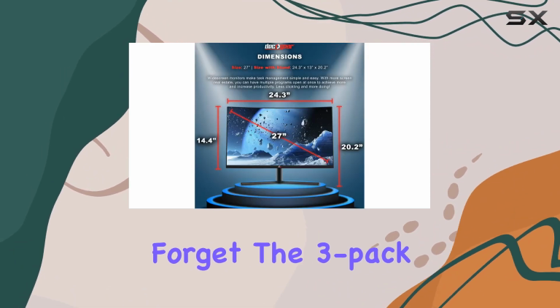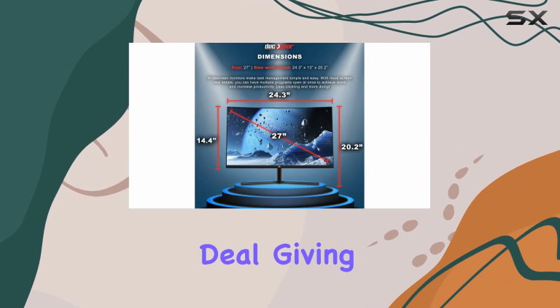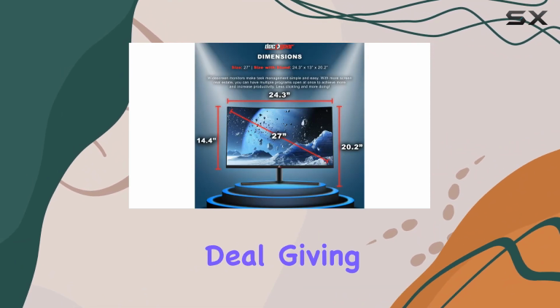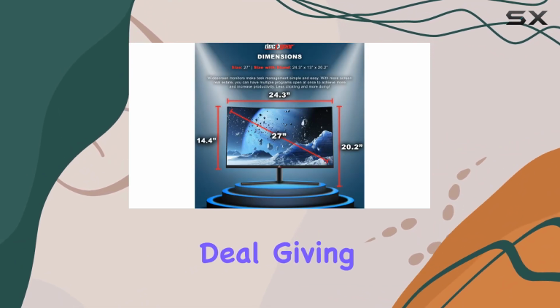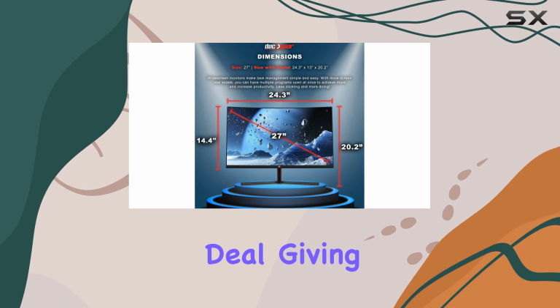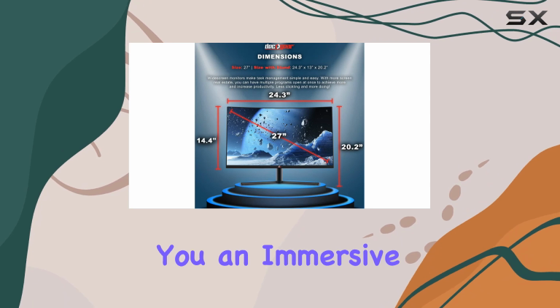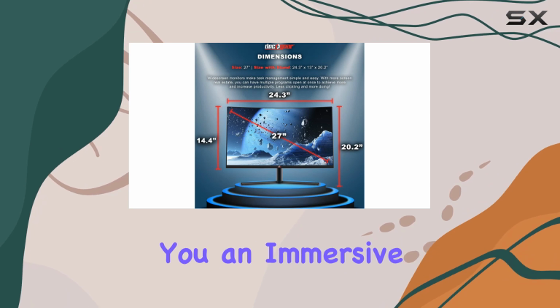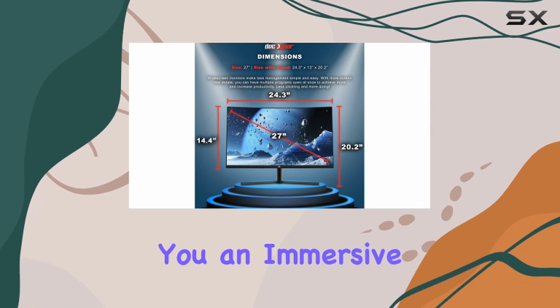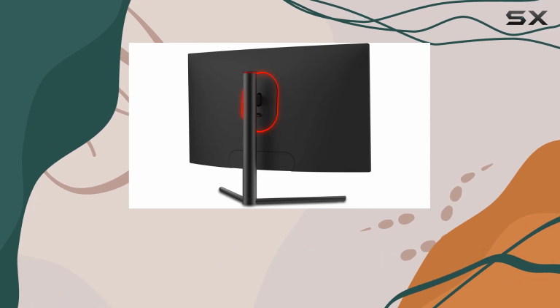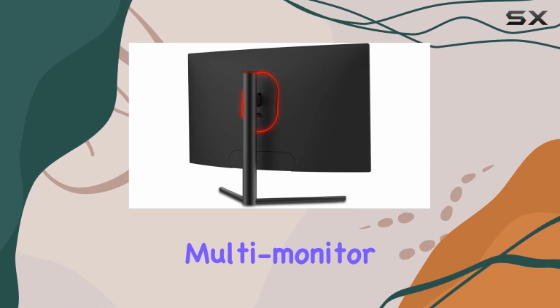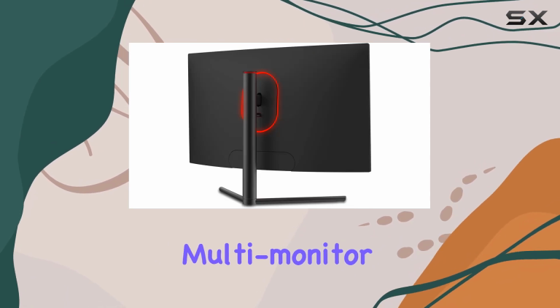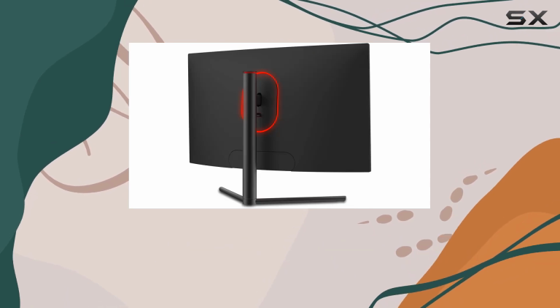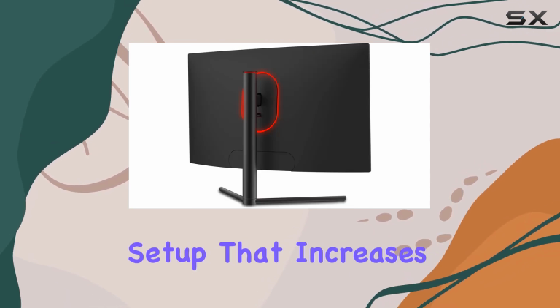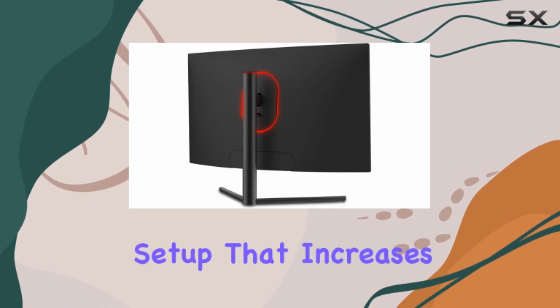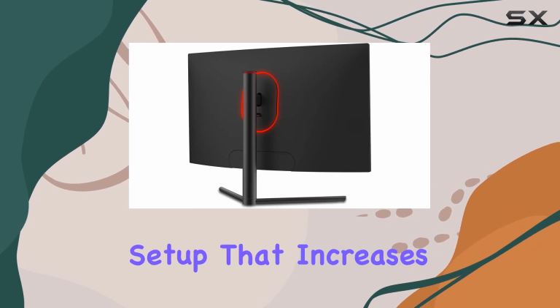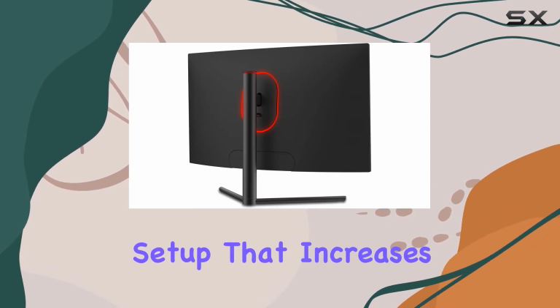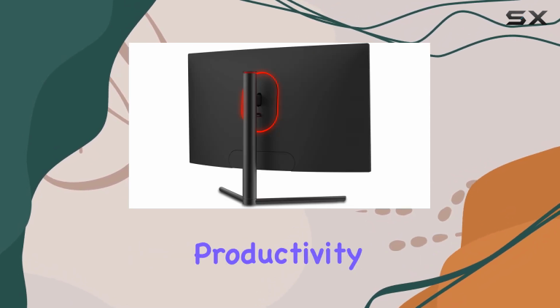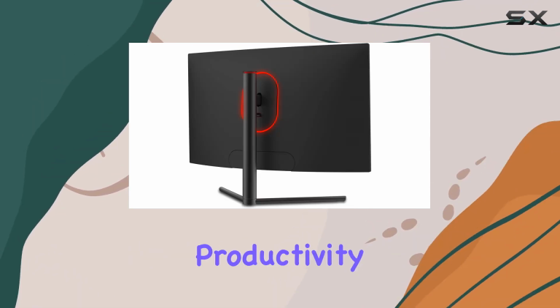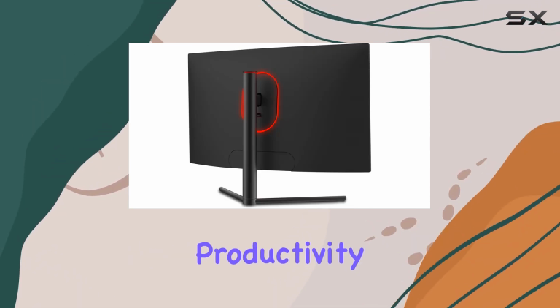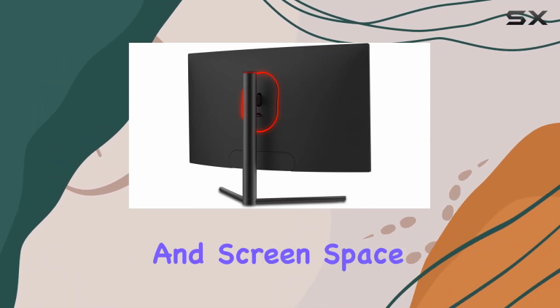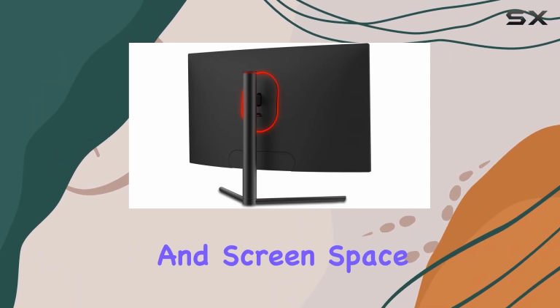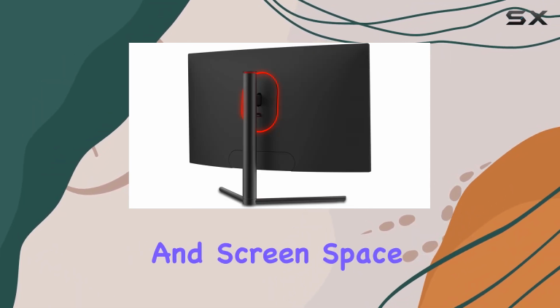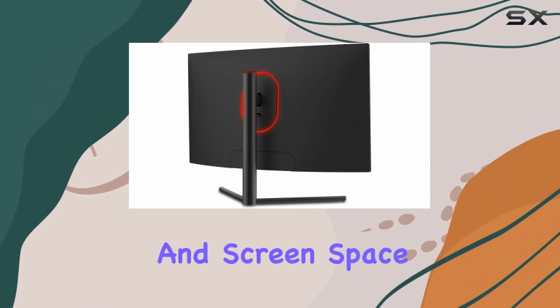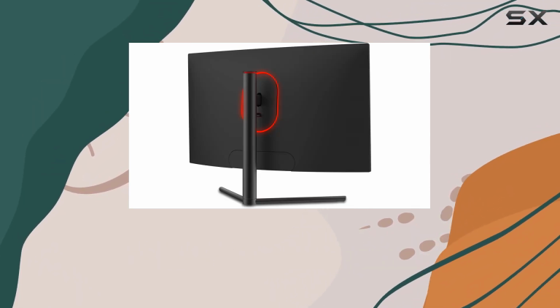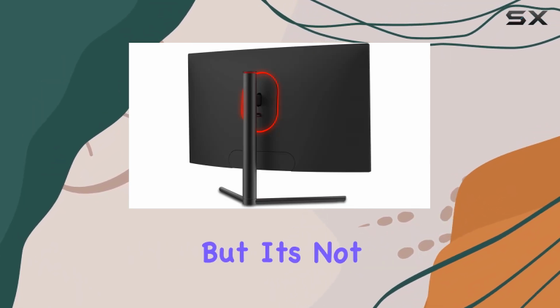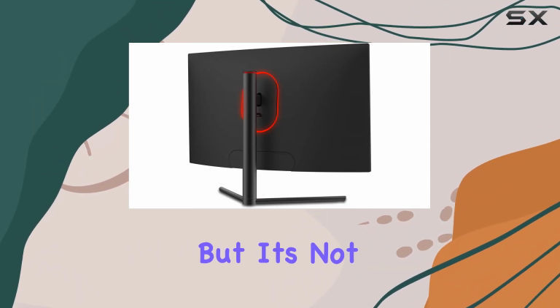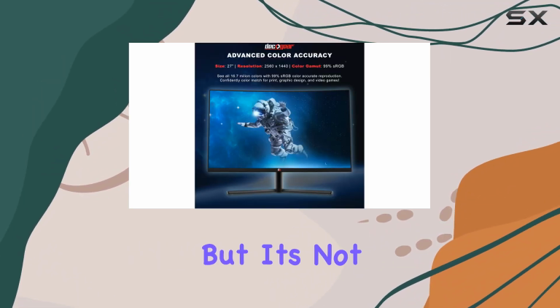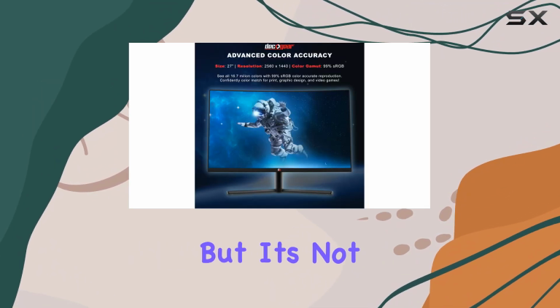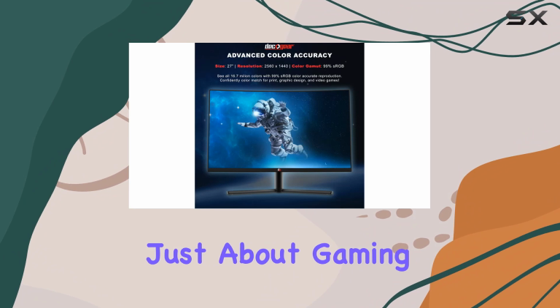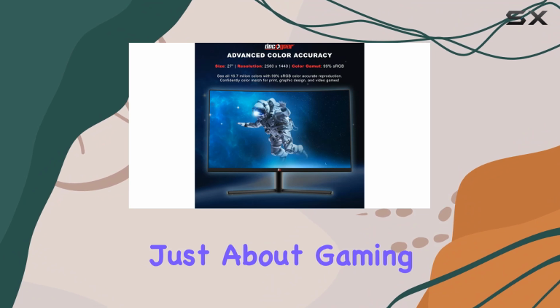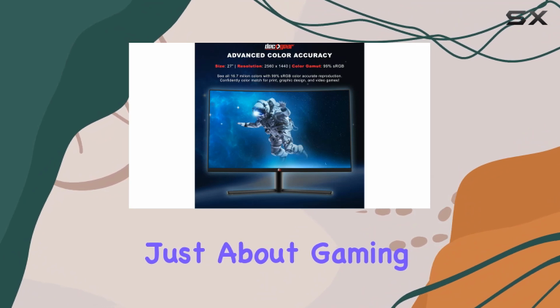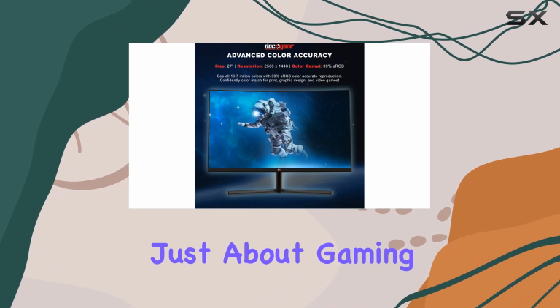And let's not forget the three-pack deal, giving you an immersive multi-monitor setup that increases productivity and screen space. But it's not just about gaming.